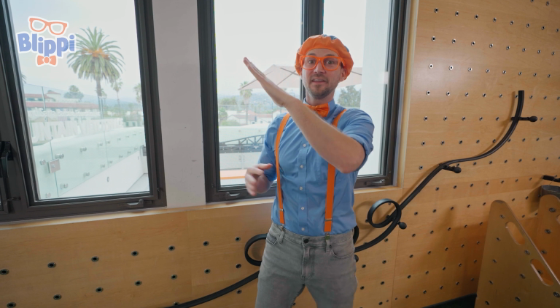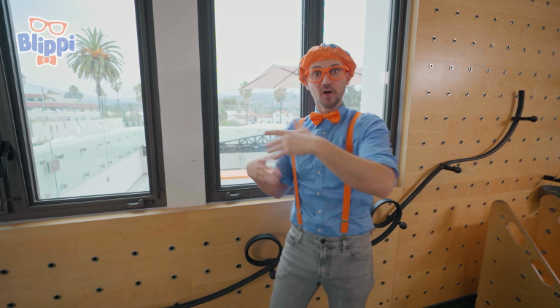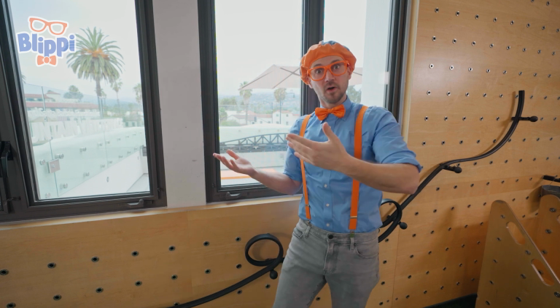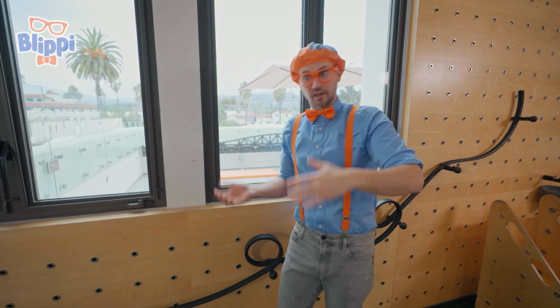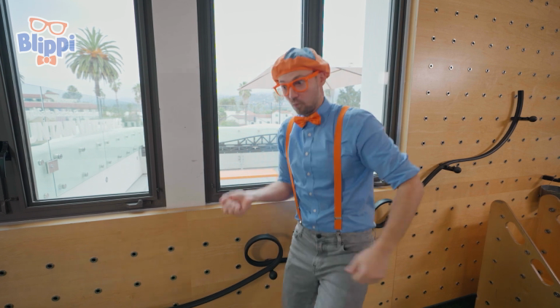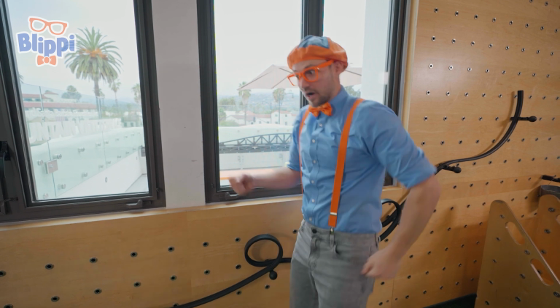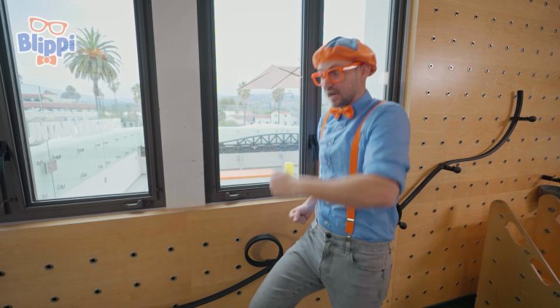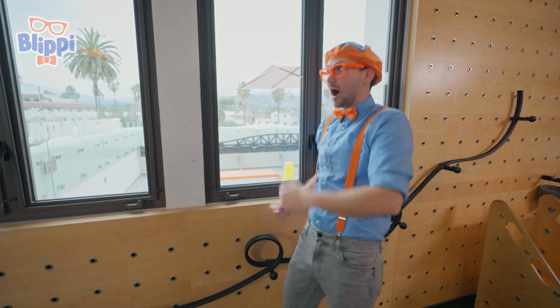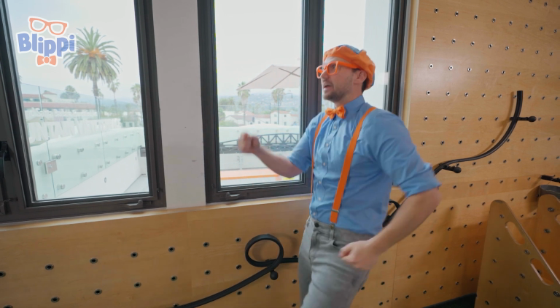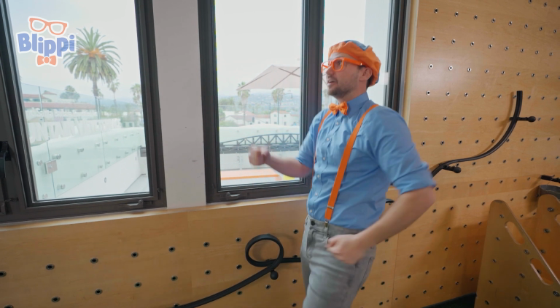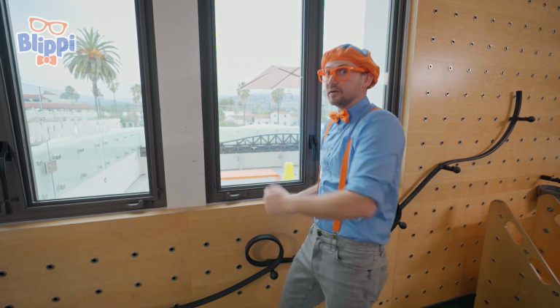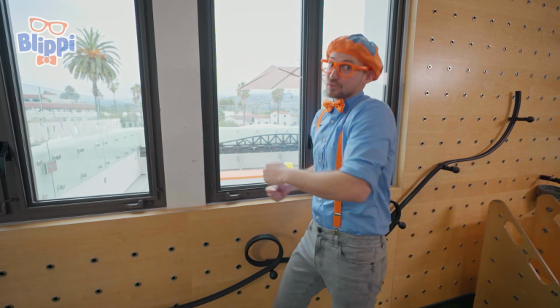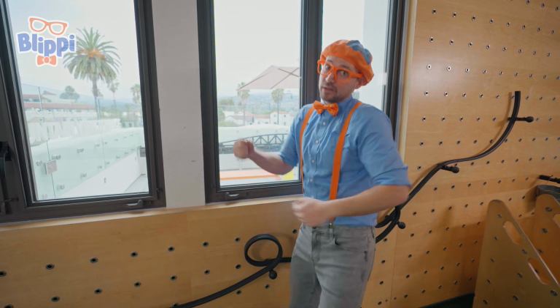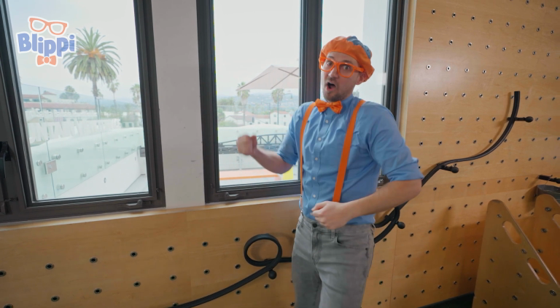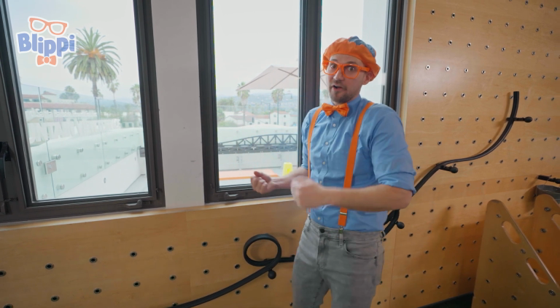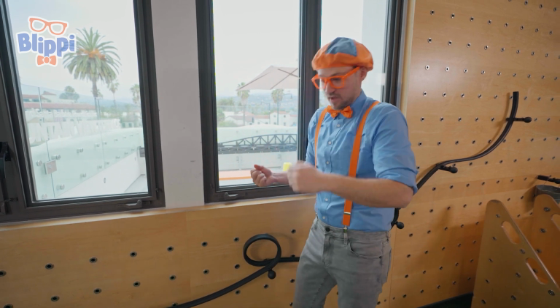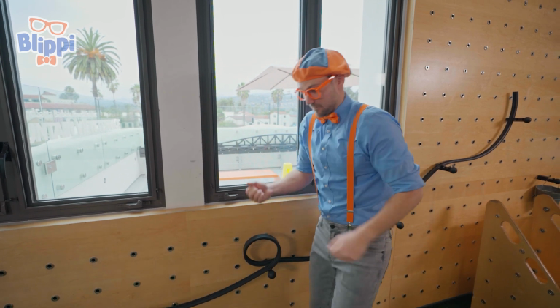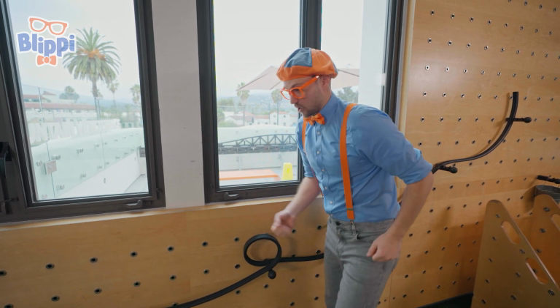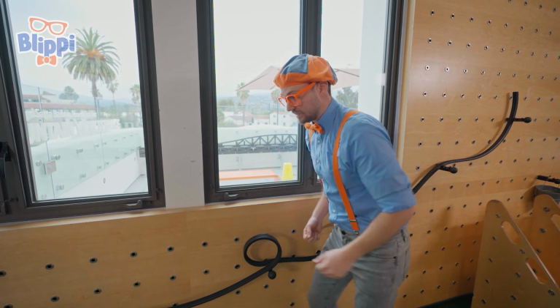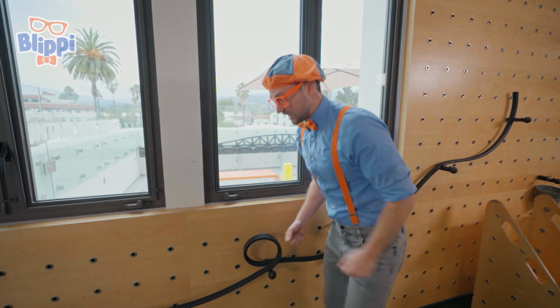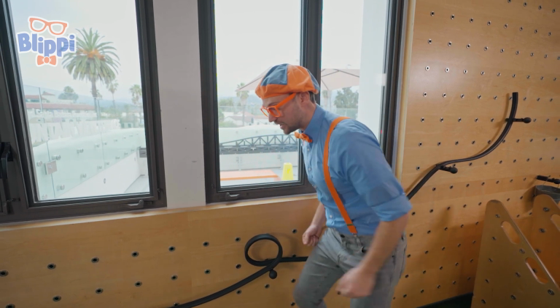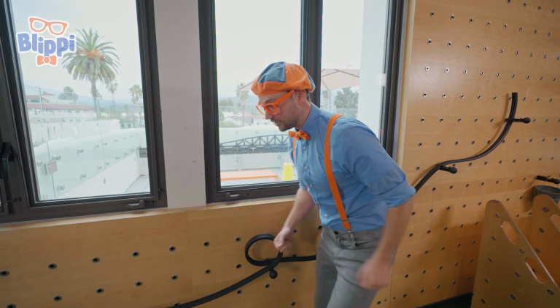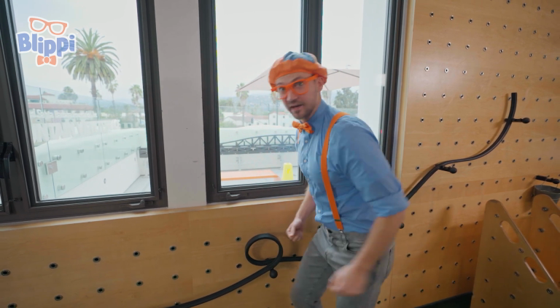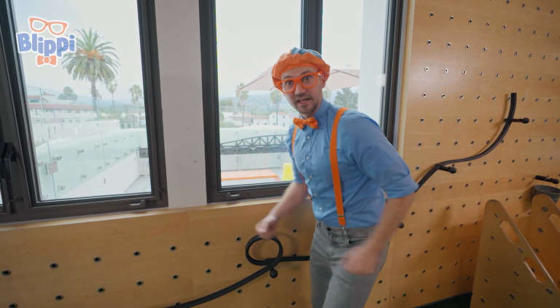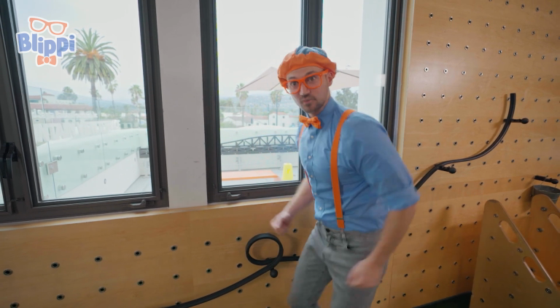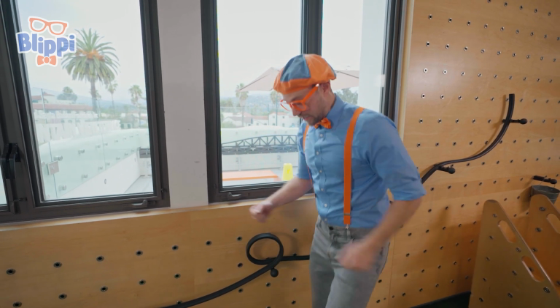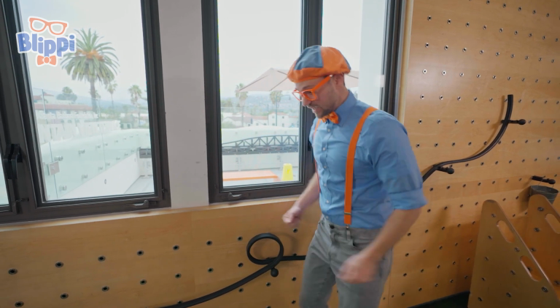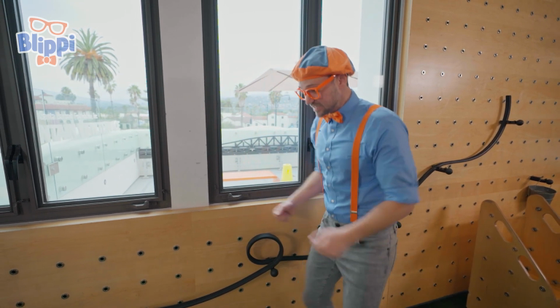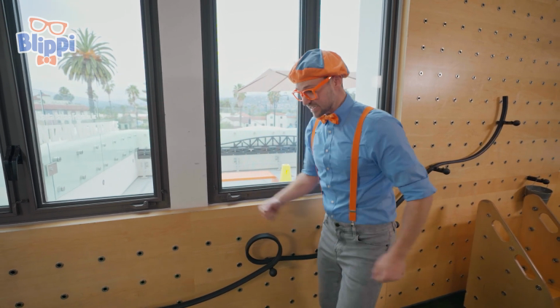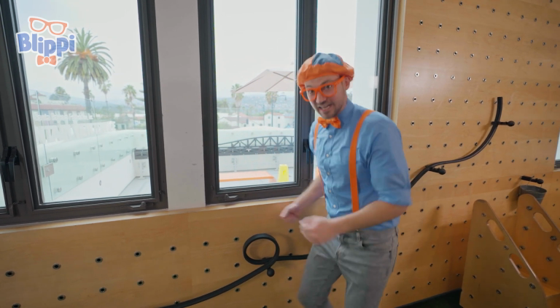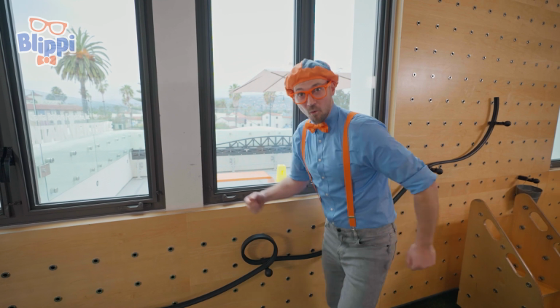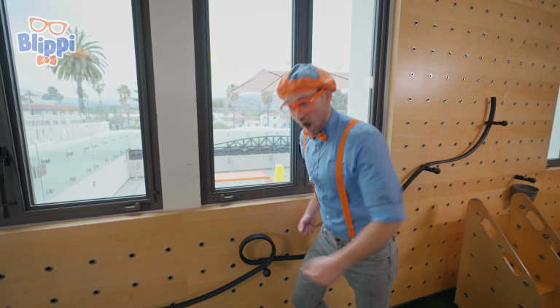You know, like walking up a hill, it's pretty hard. But going down a hill, it's way easier!